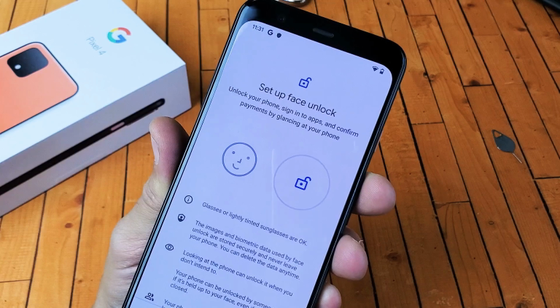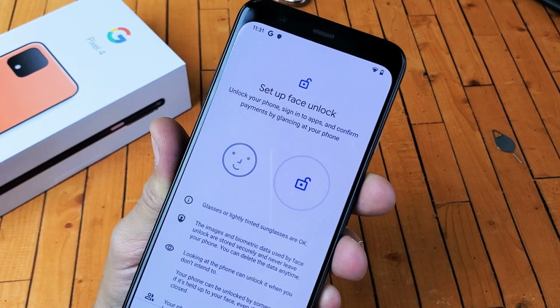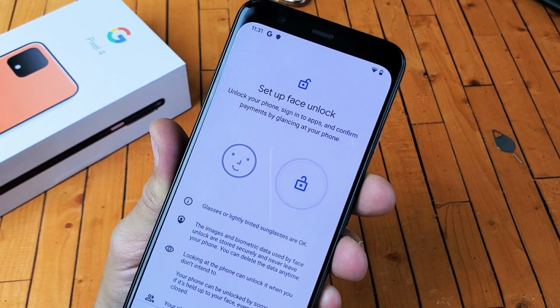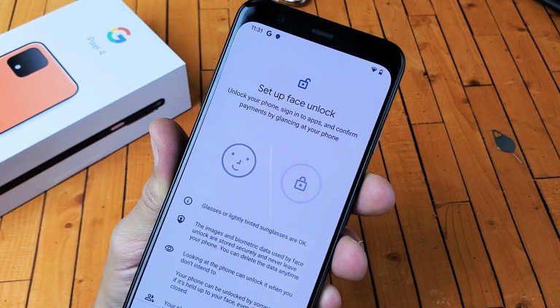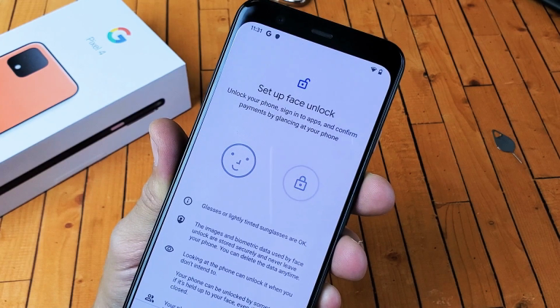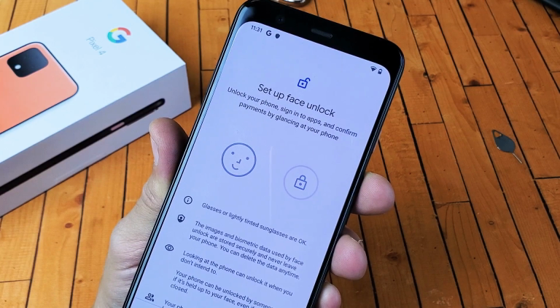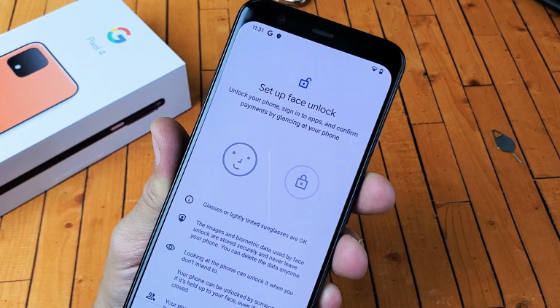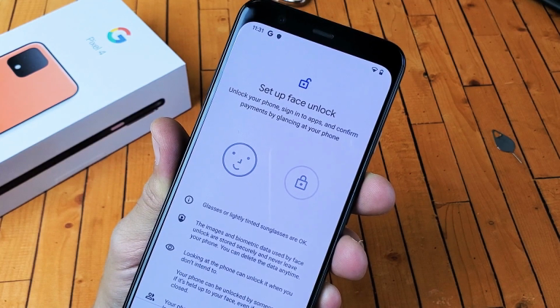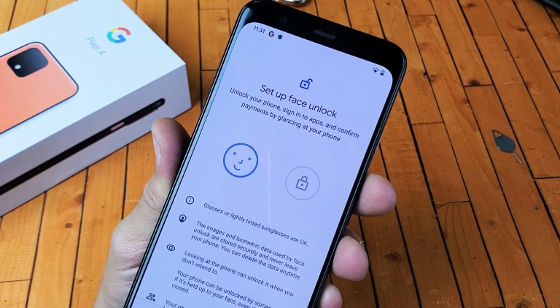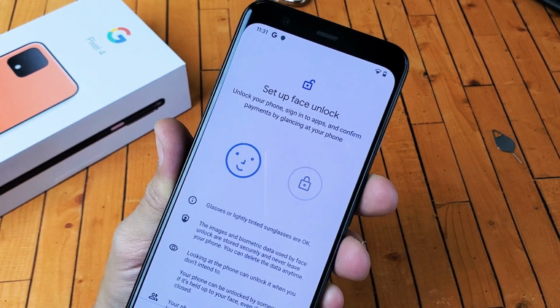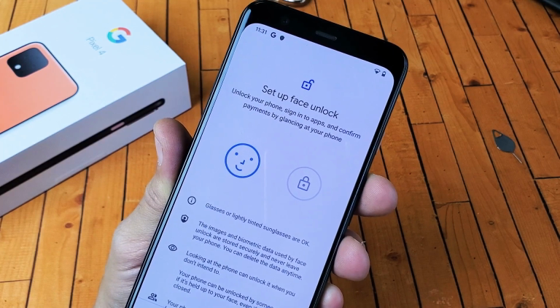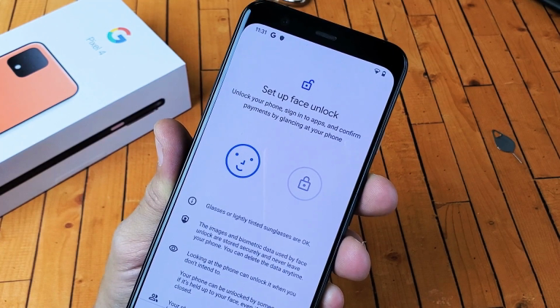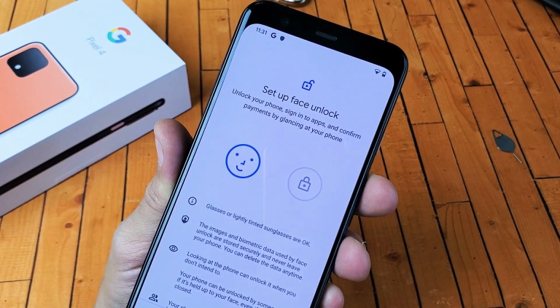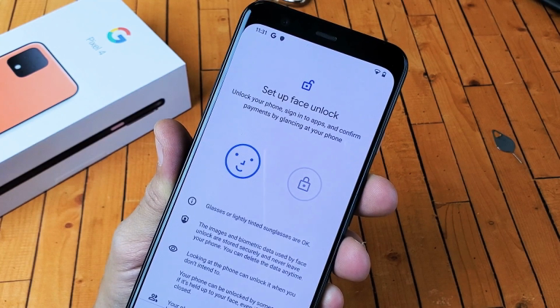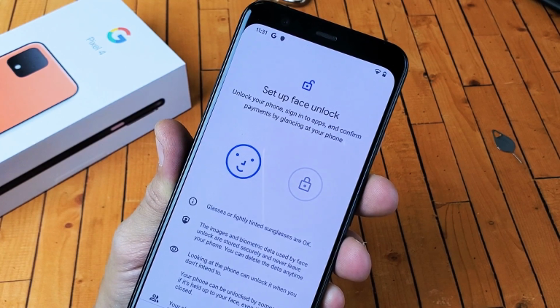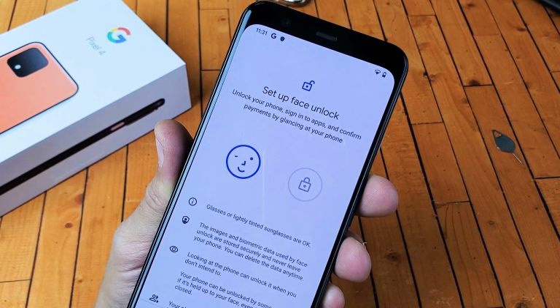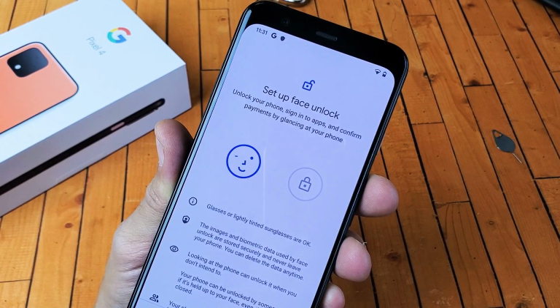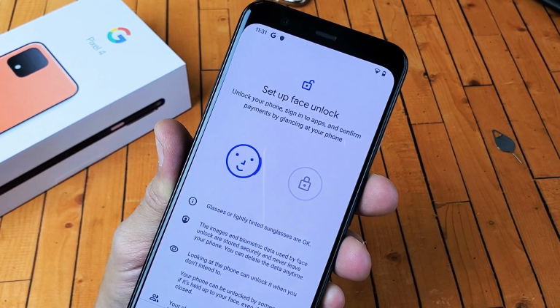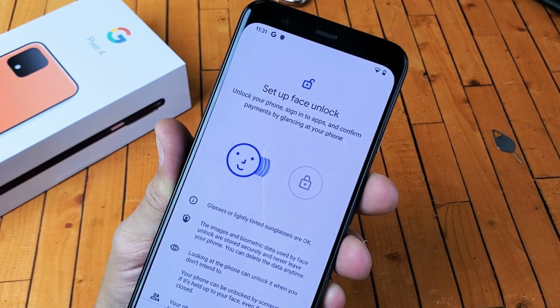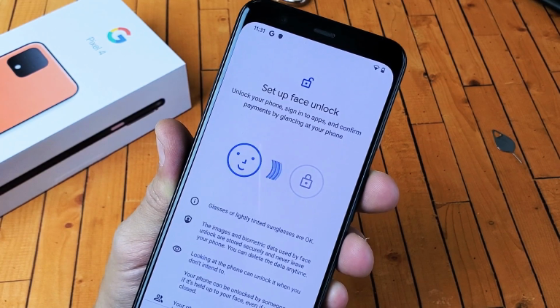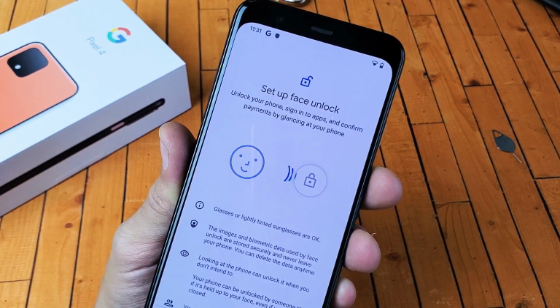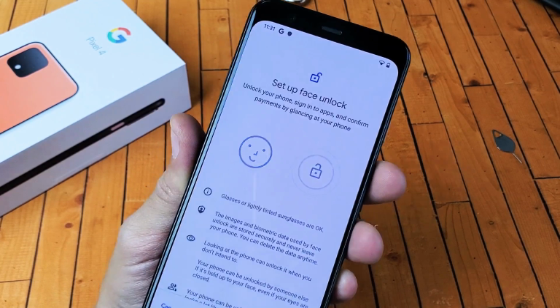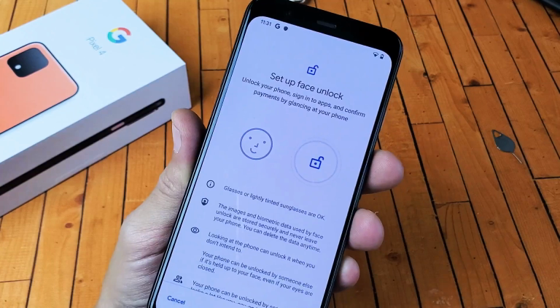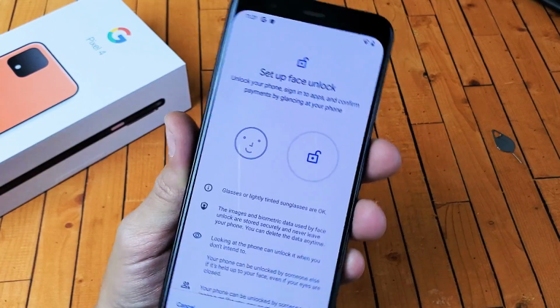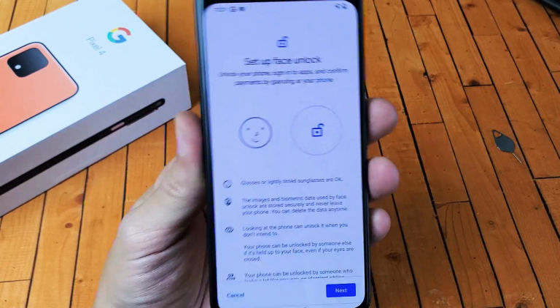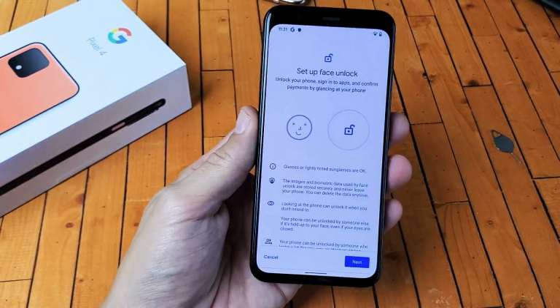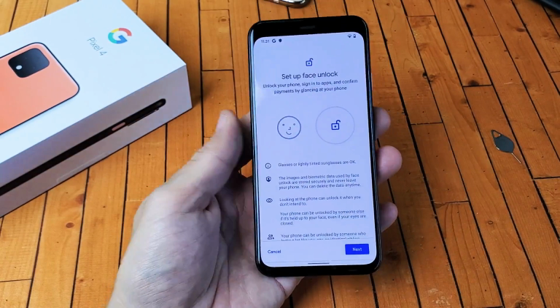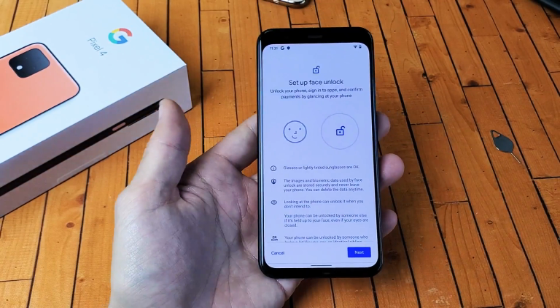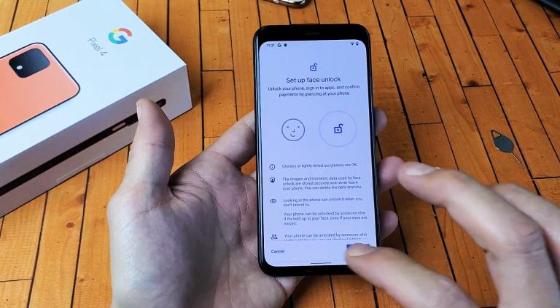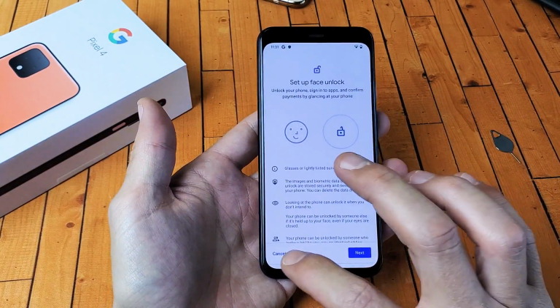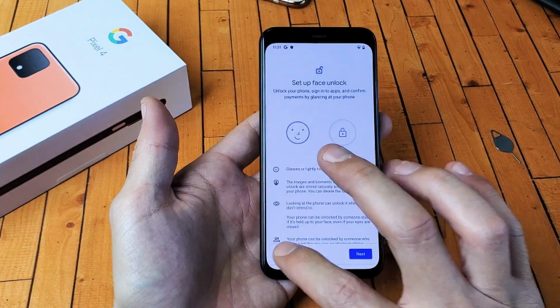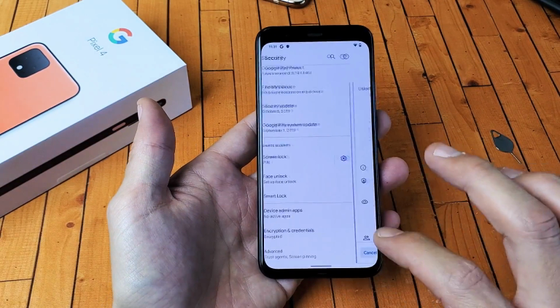Hey, what is going on guys? So you have a Google Pixel 4. I'm going to show you how to set up the Face ID to unlock your phone. Very, very simple here.